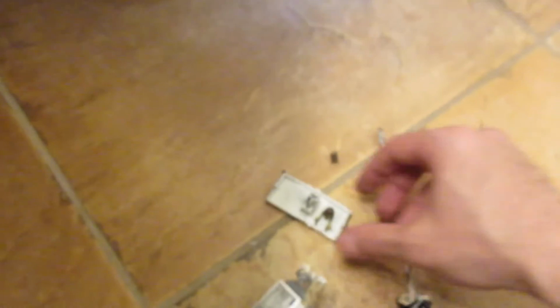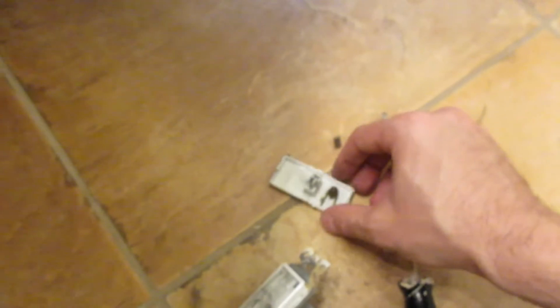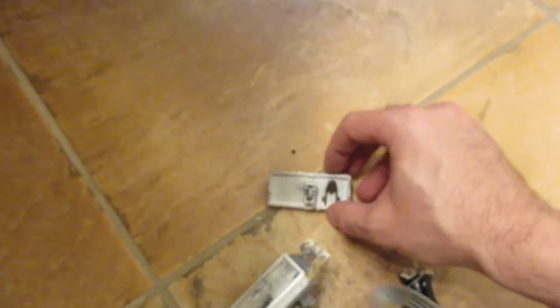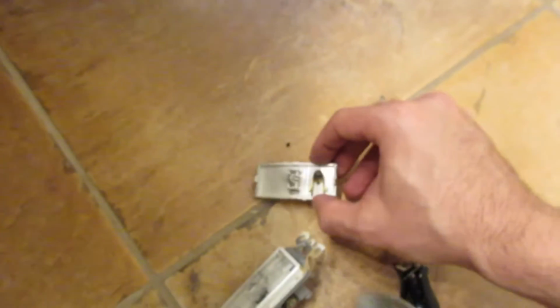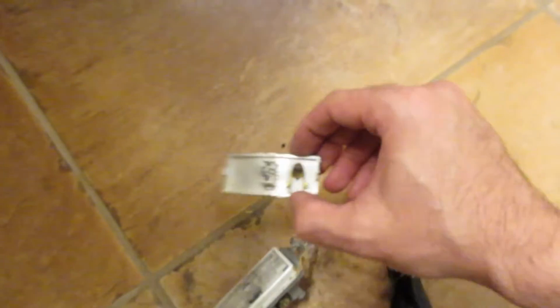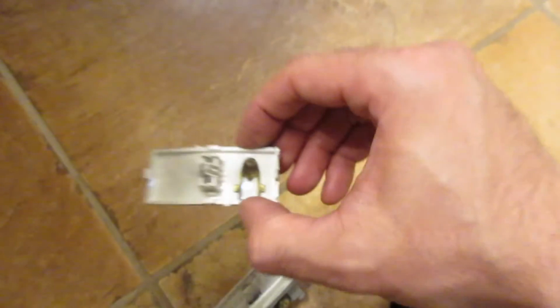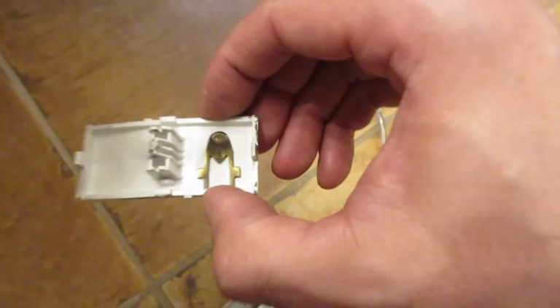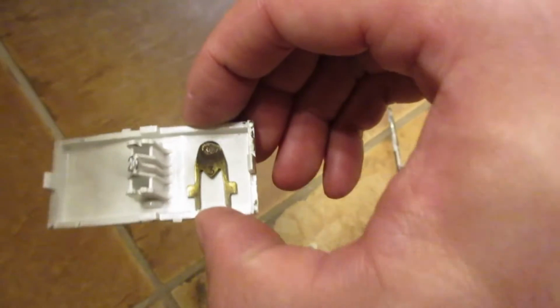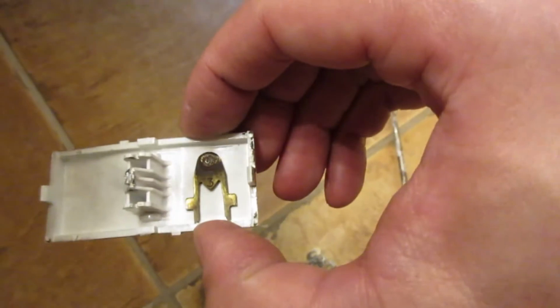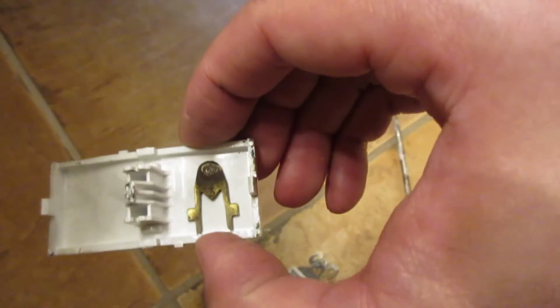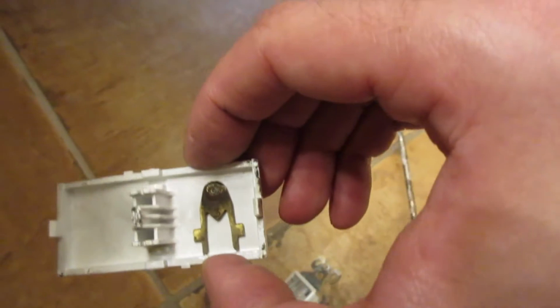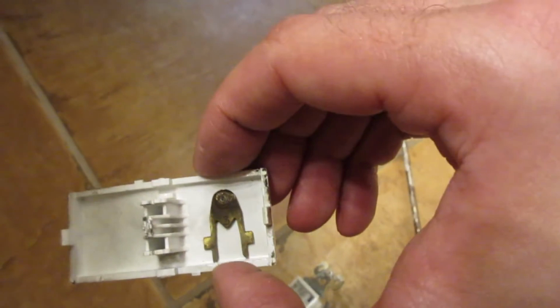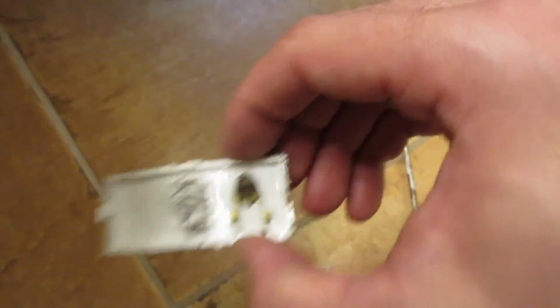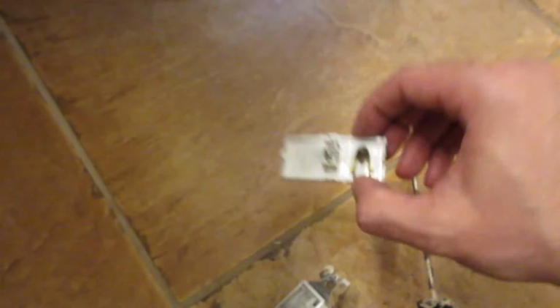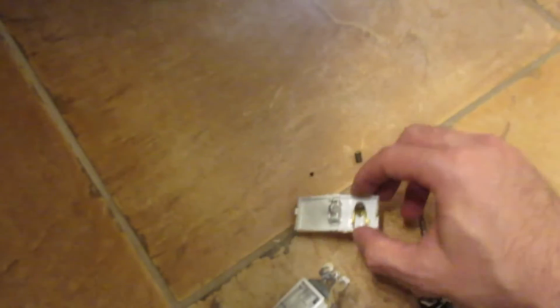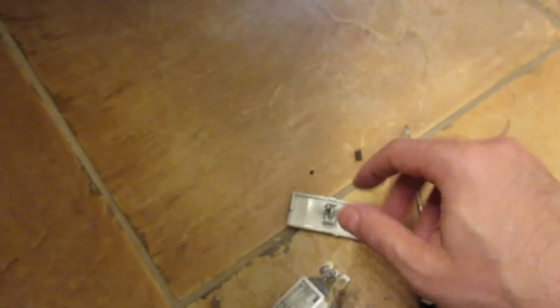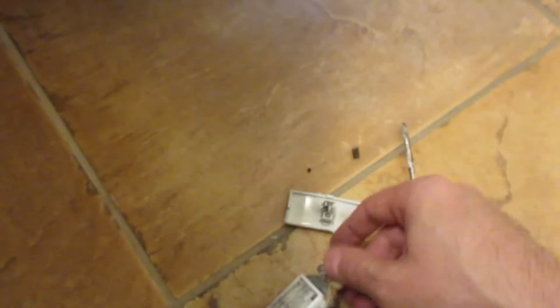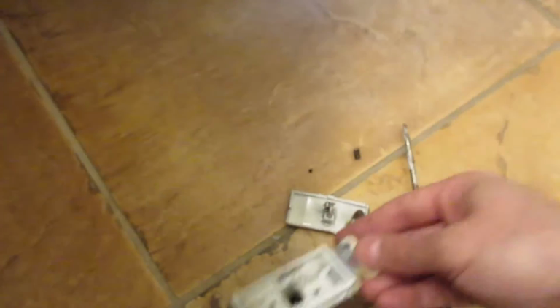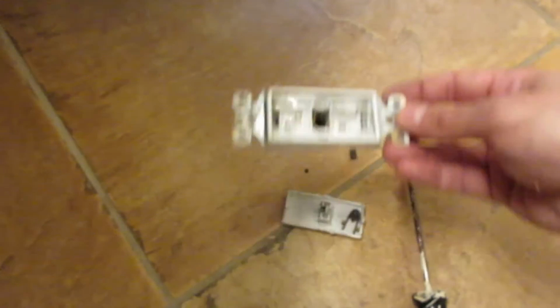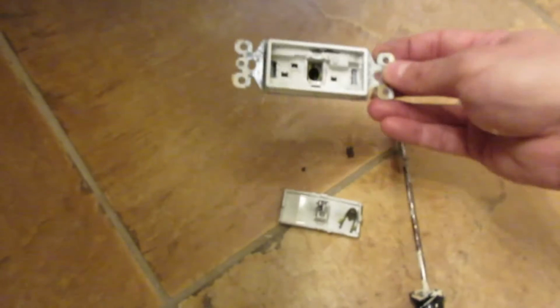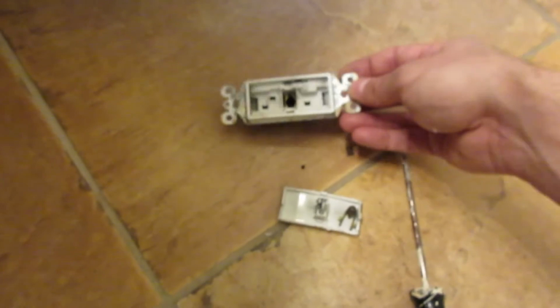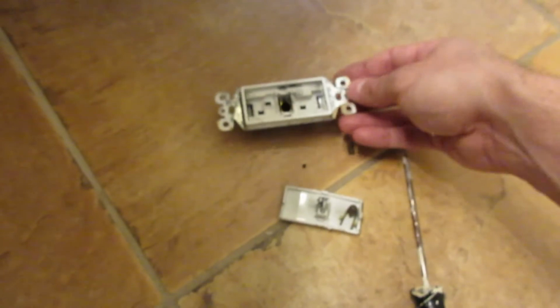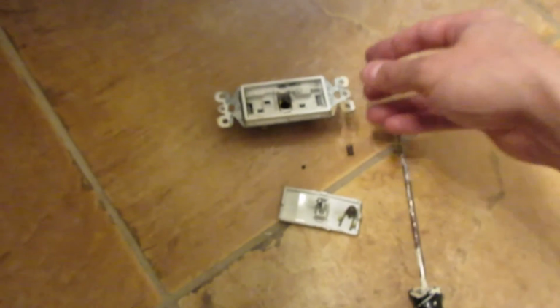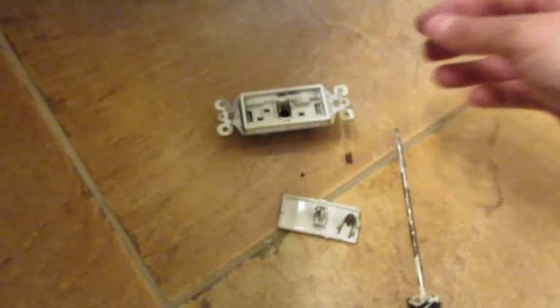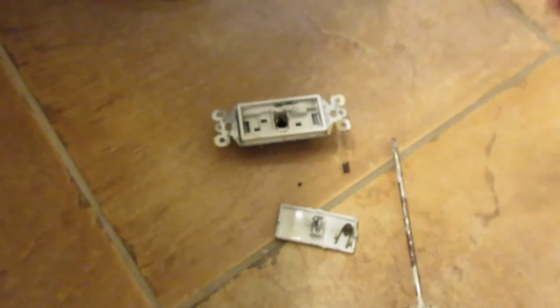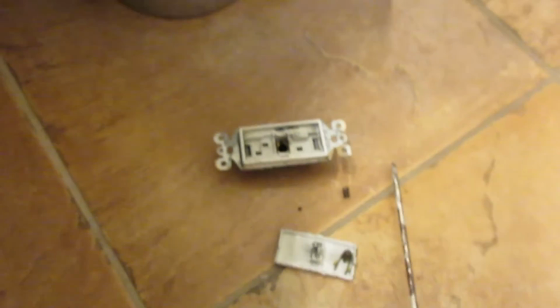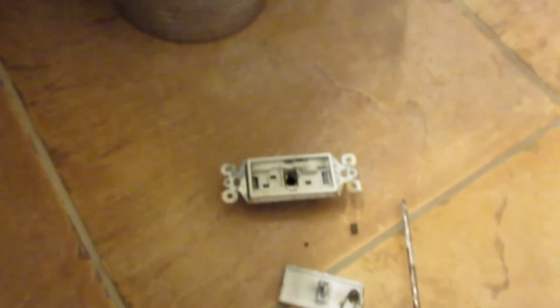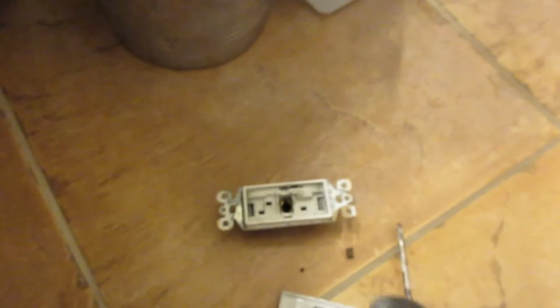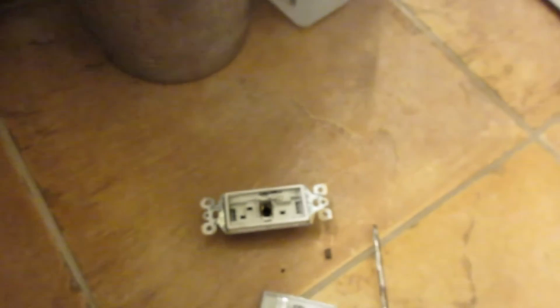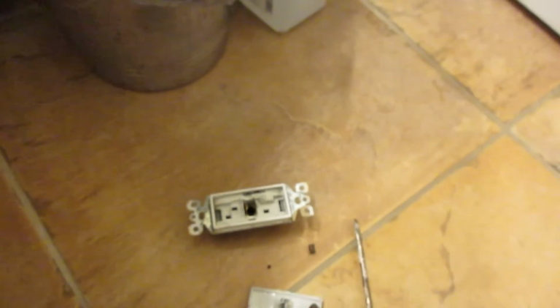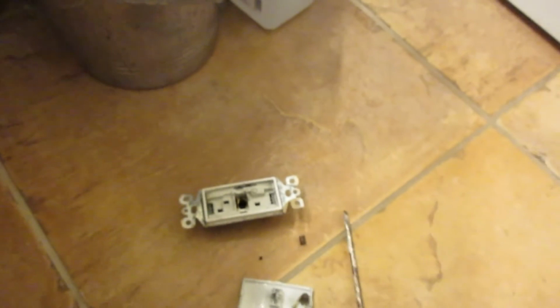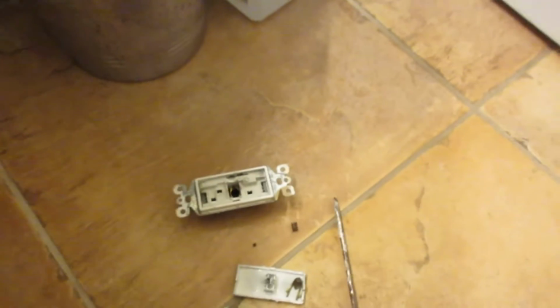There's a burn mark contact right there. Horrible switches. Passing Seymour wire — use a Leviton.